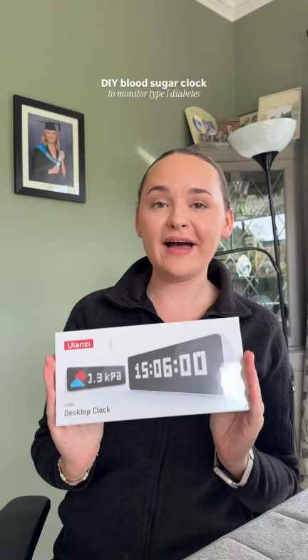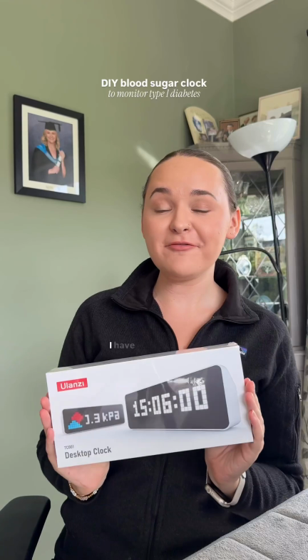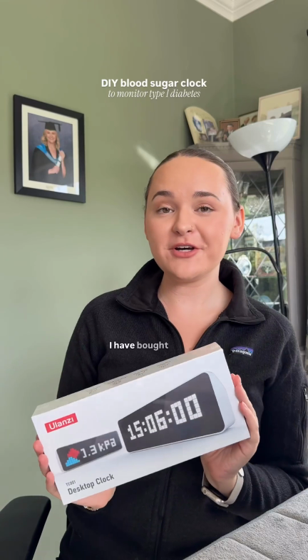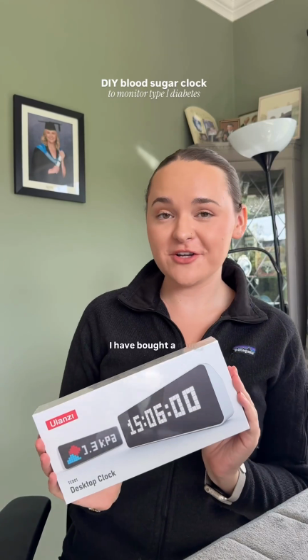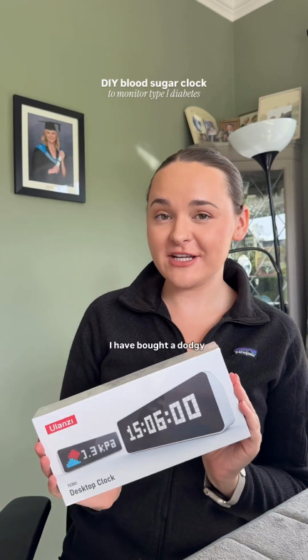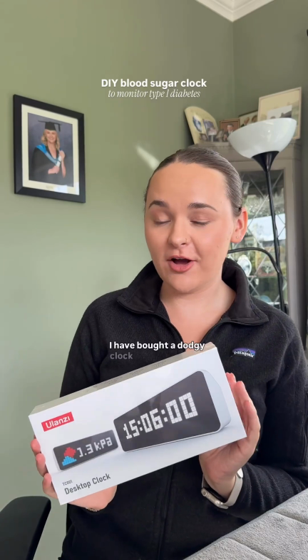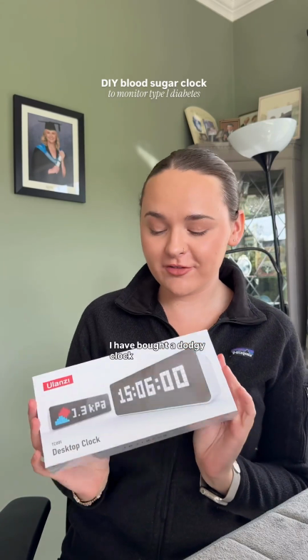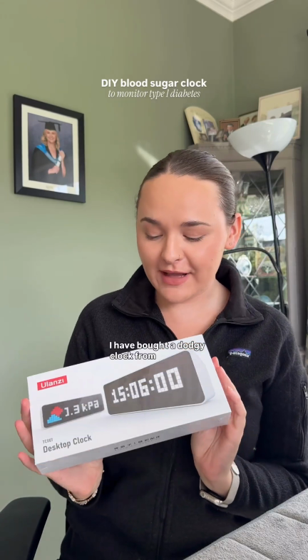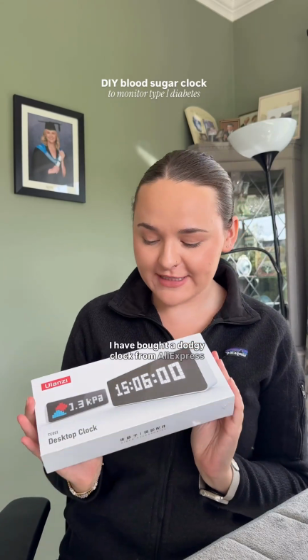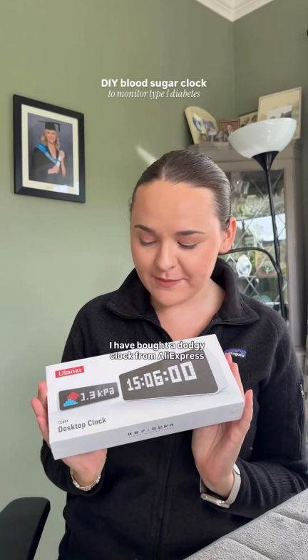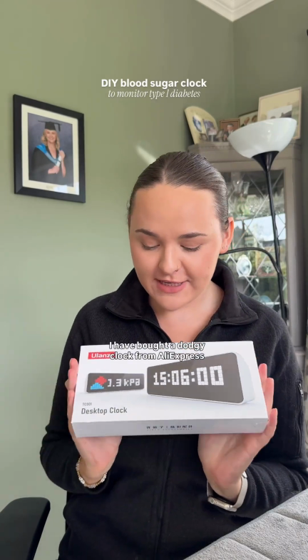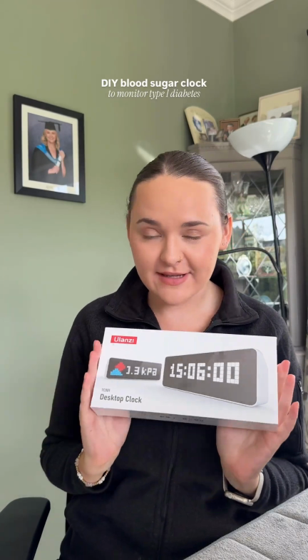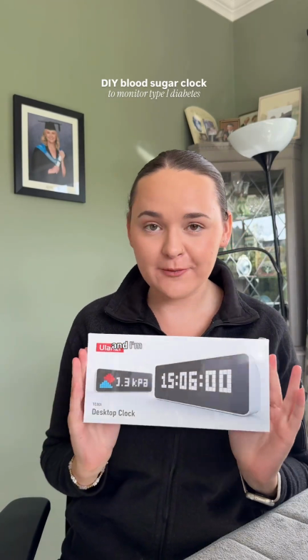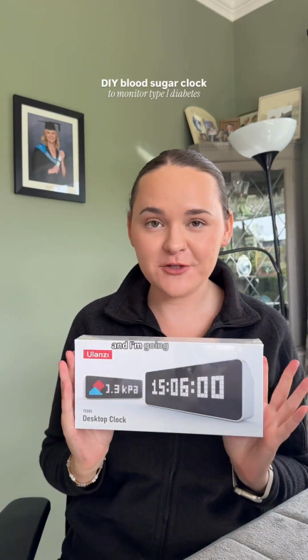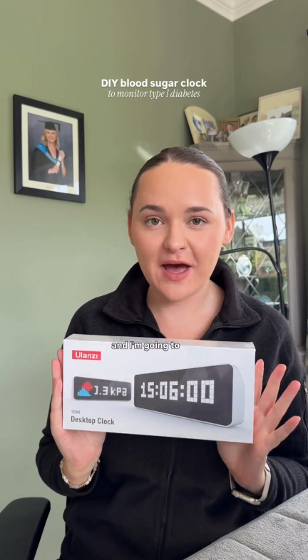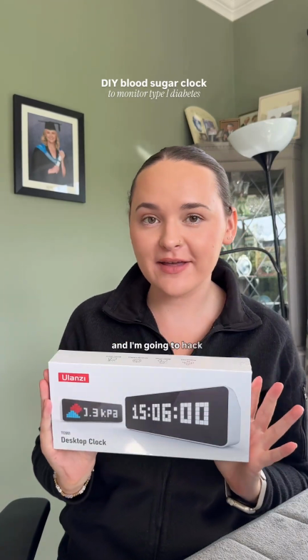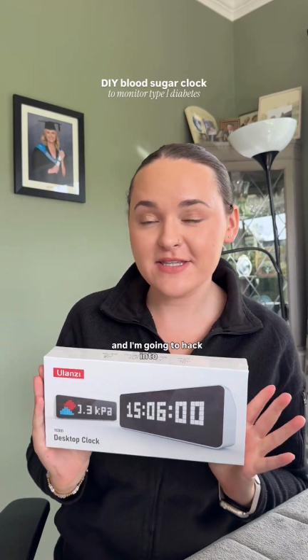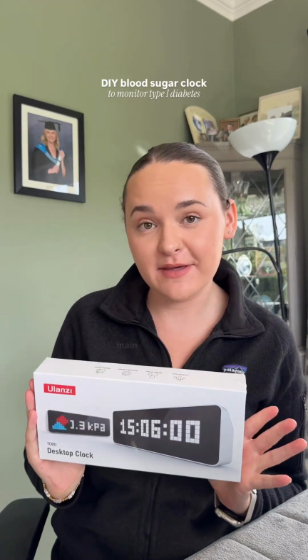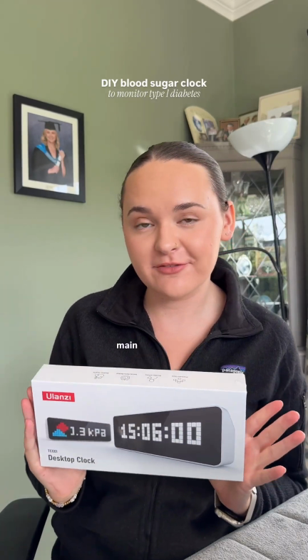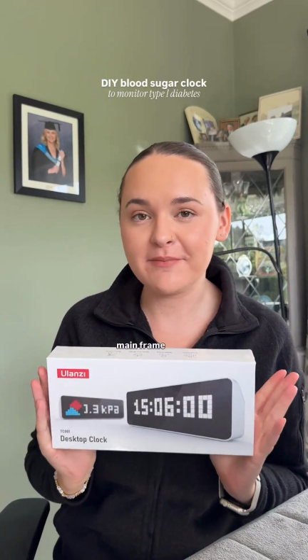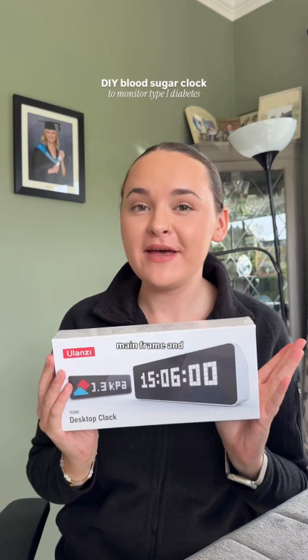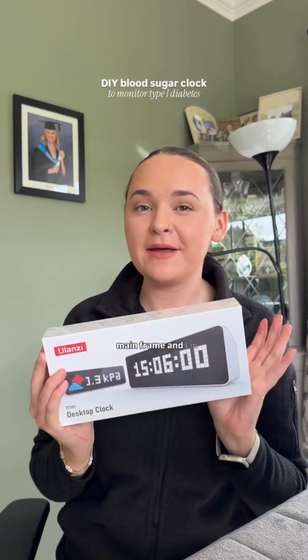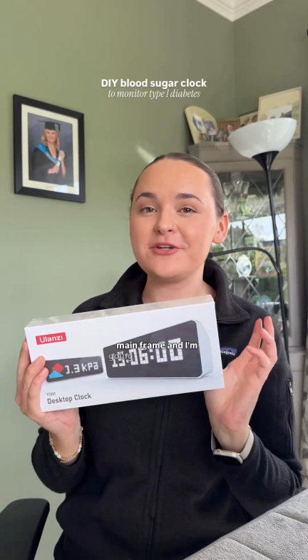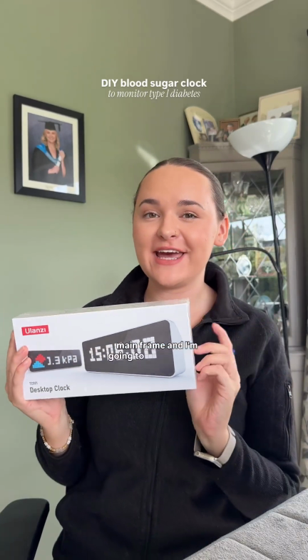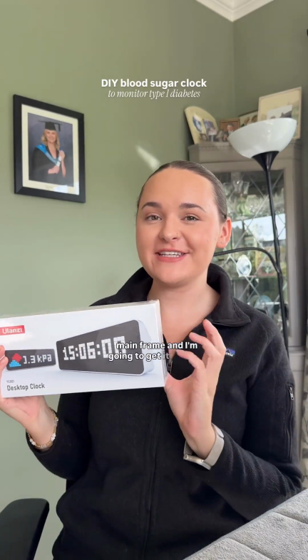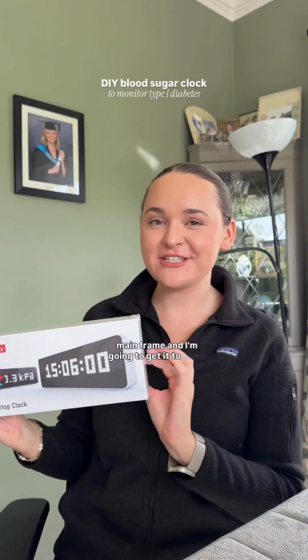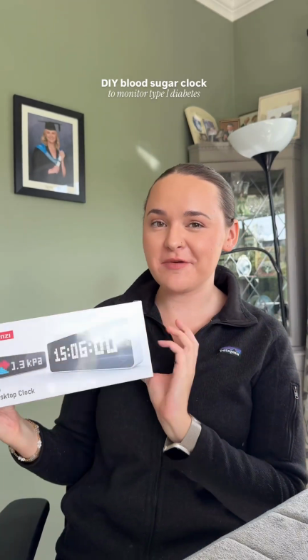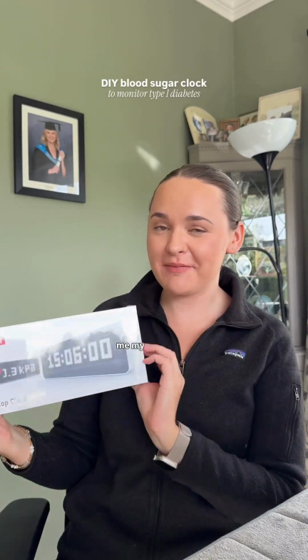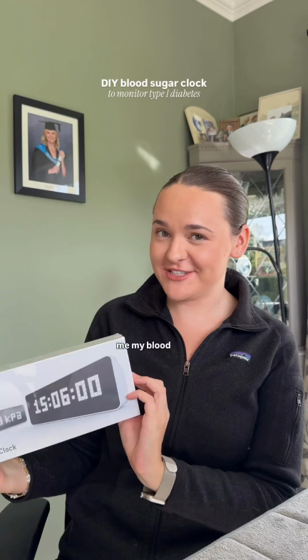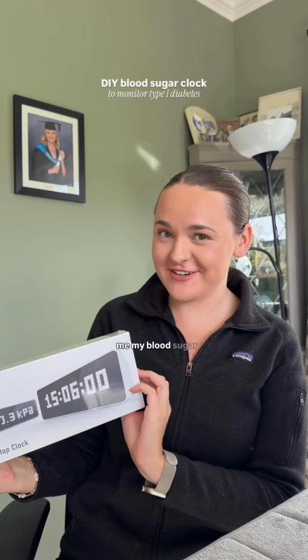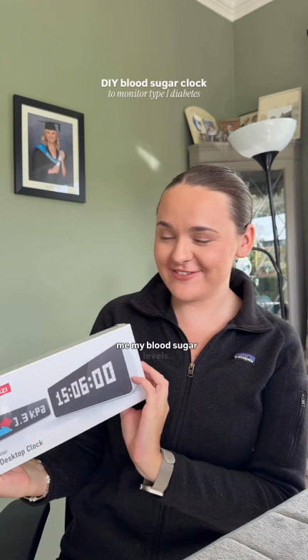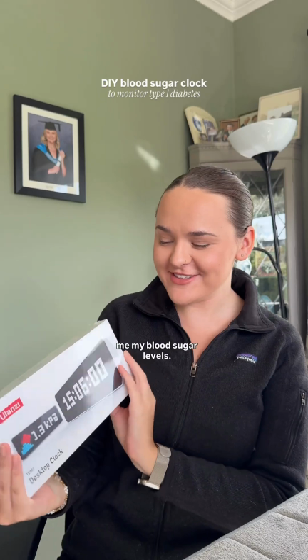I have bought a dodgy clock from AliExpress and I'm going to hack into the mainframe and get it to show me my blood sugar levels.